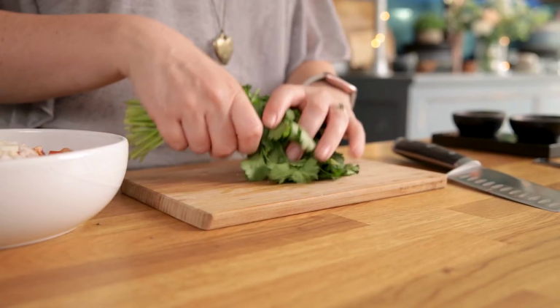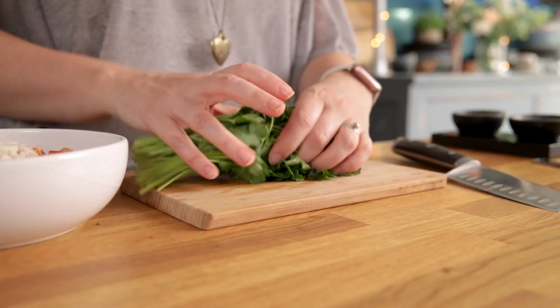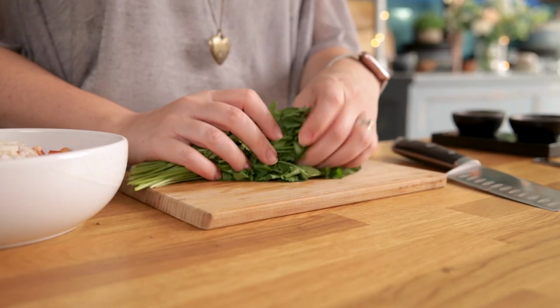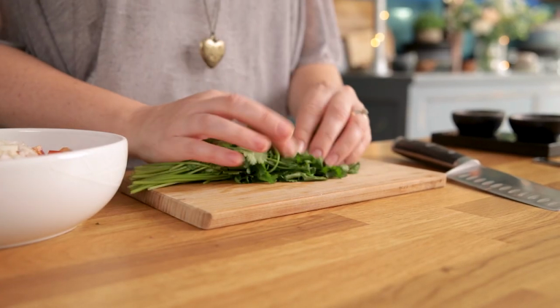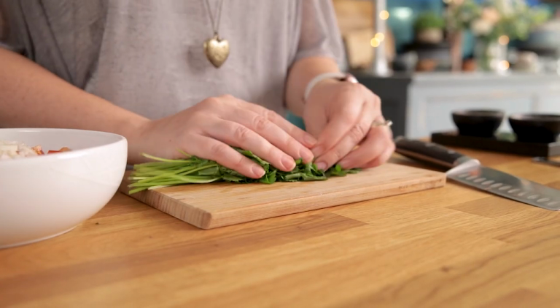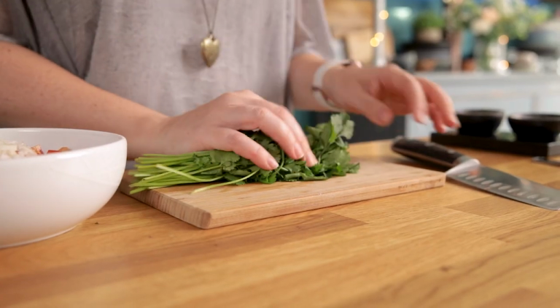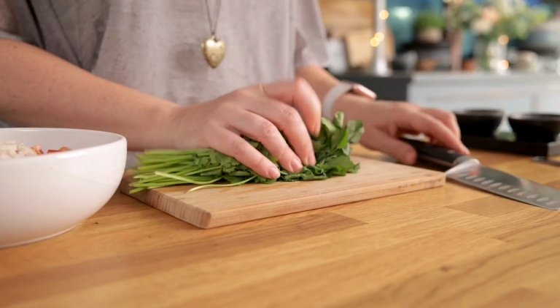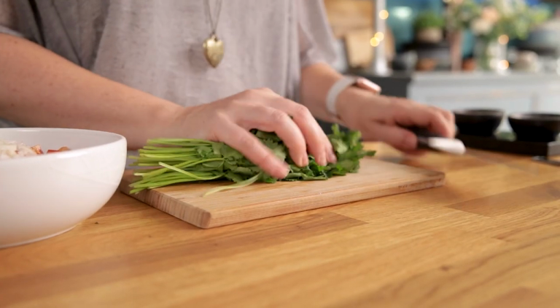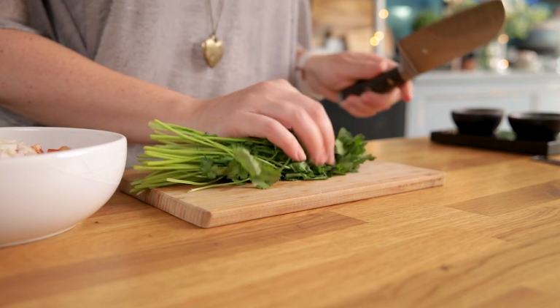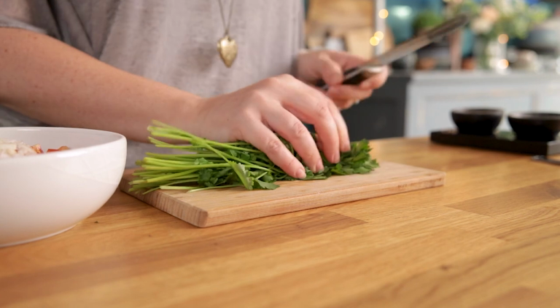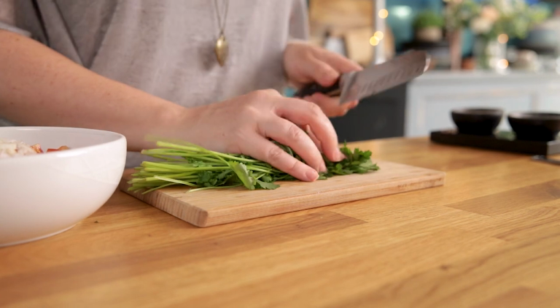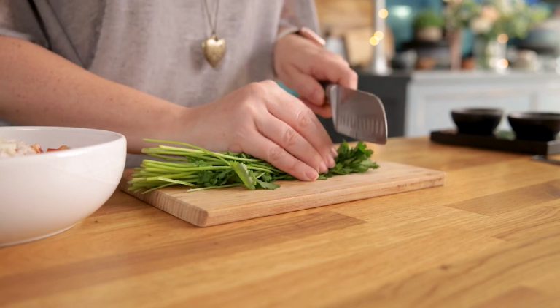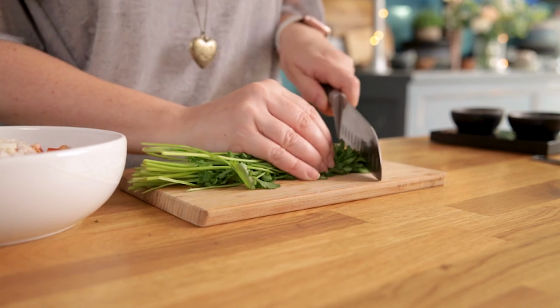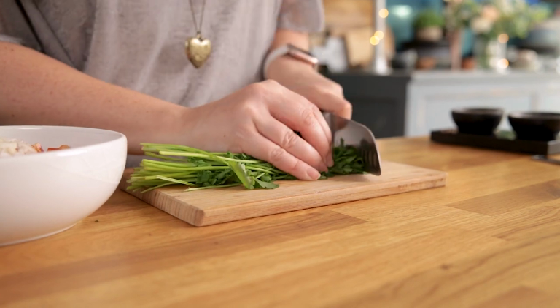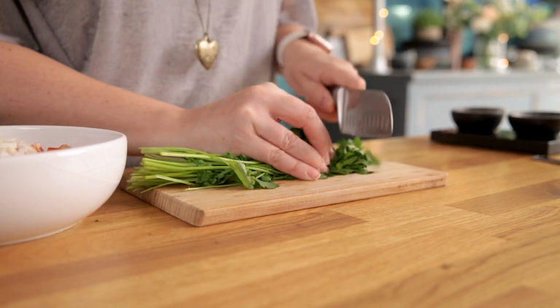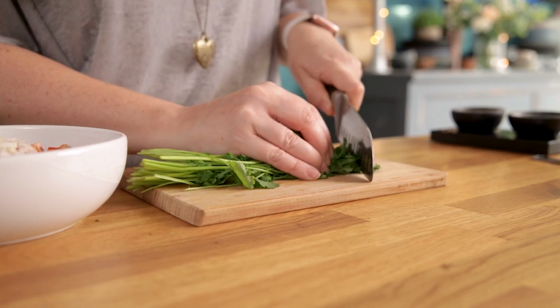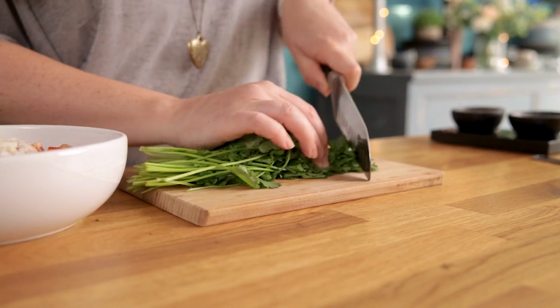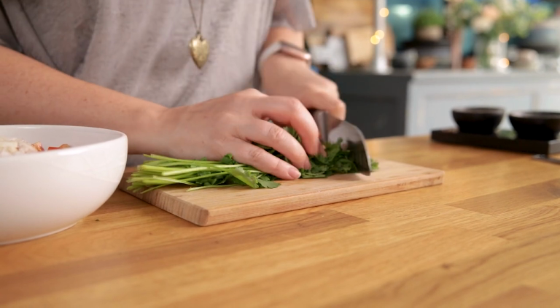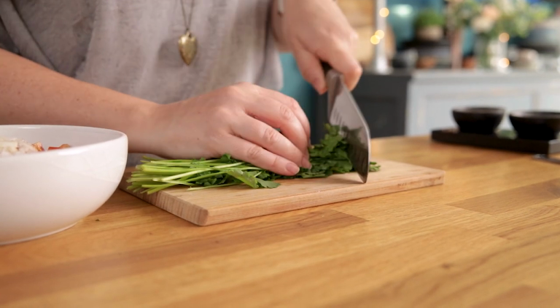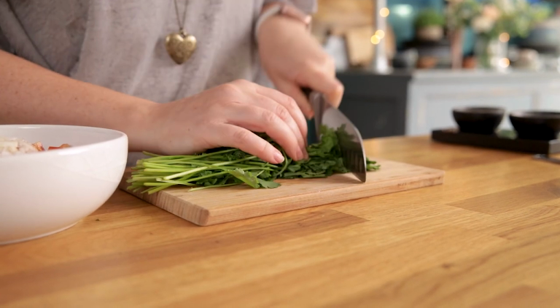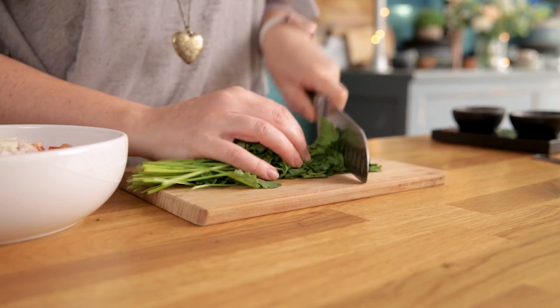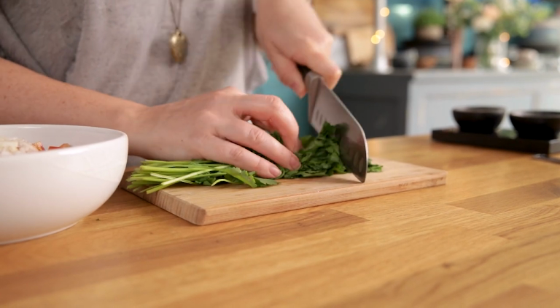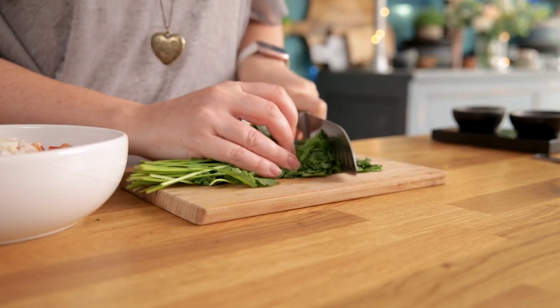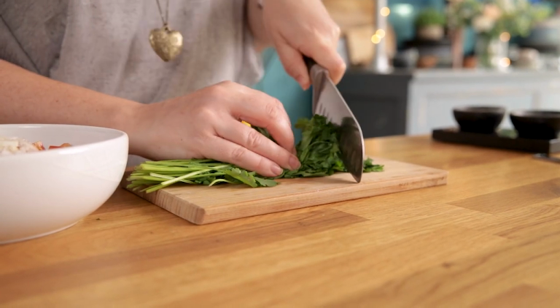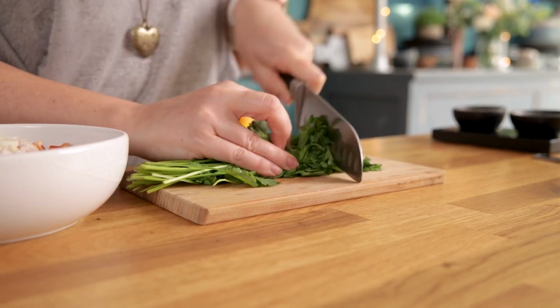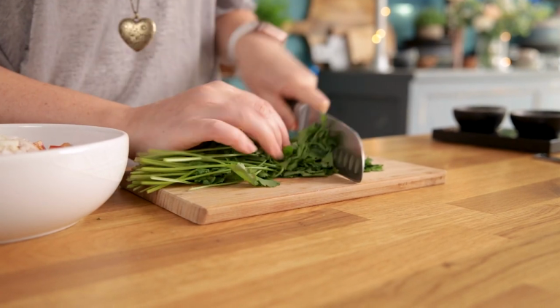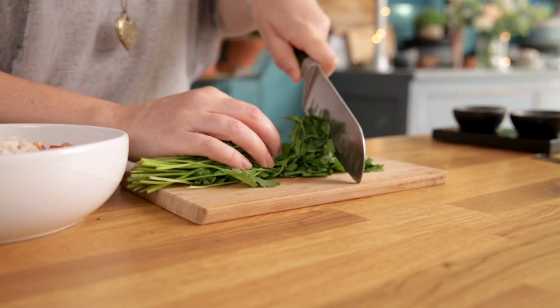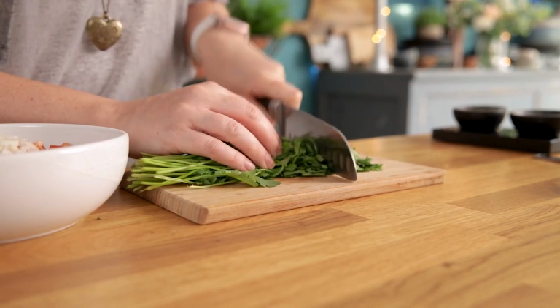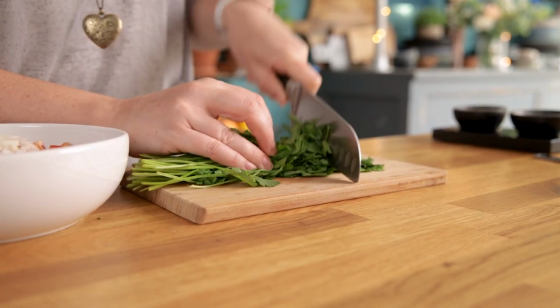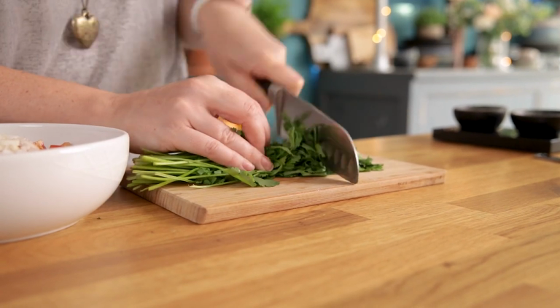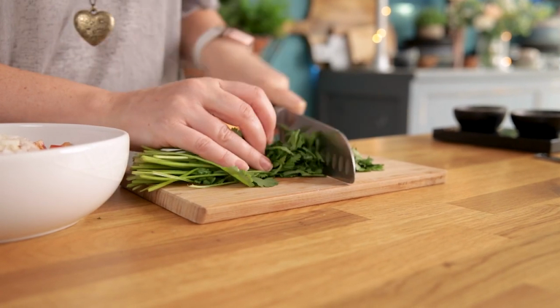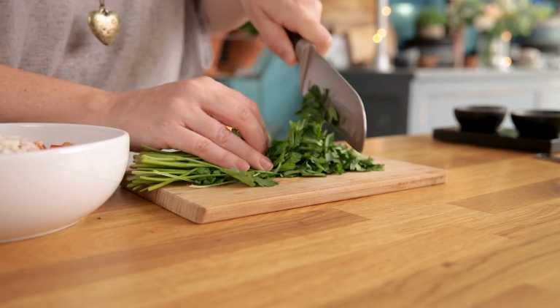Next in goes three tablespoons of finely chopped fresh coriander or cilantro and a good pinch of salt.